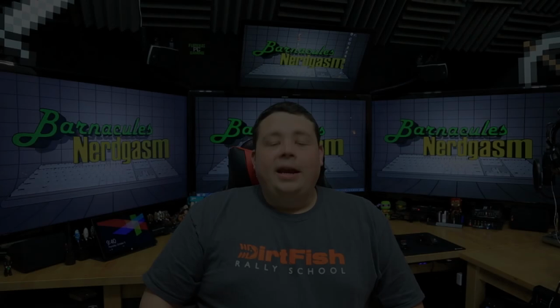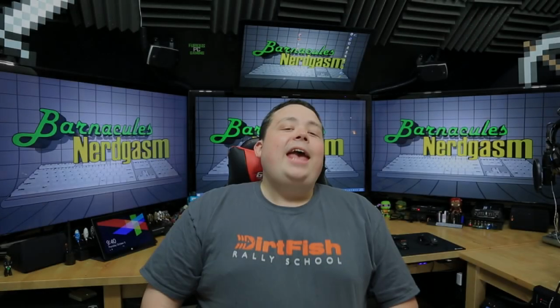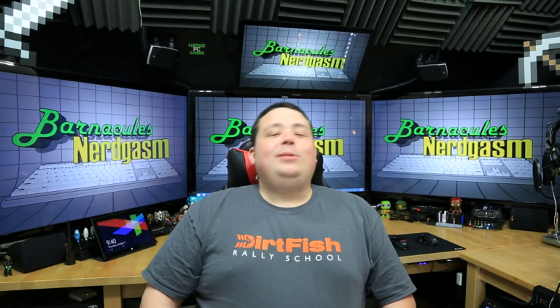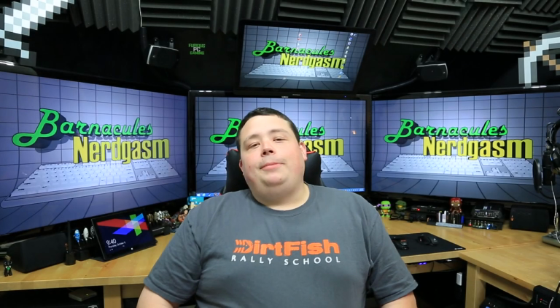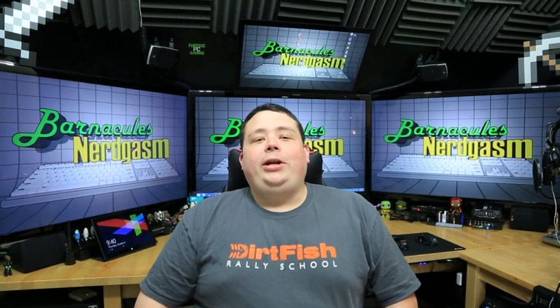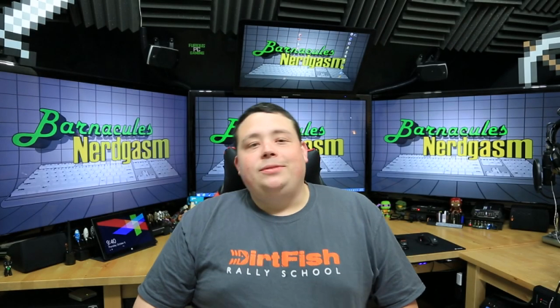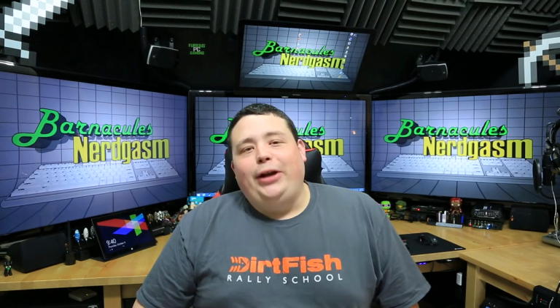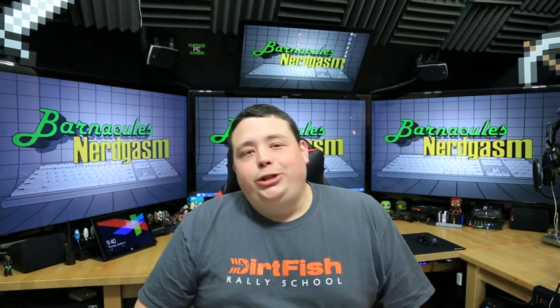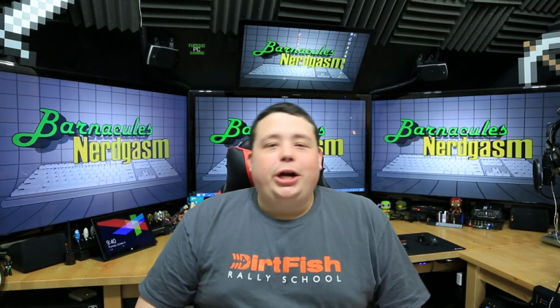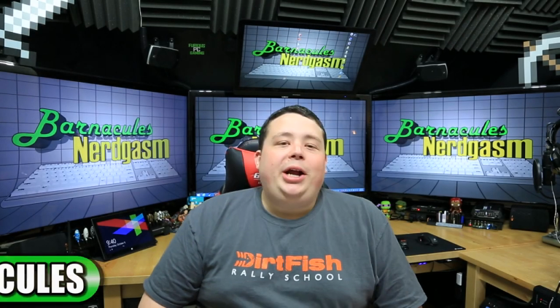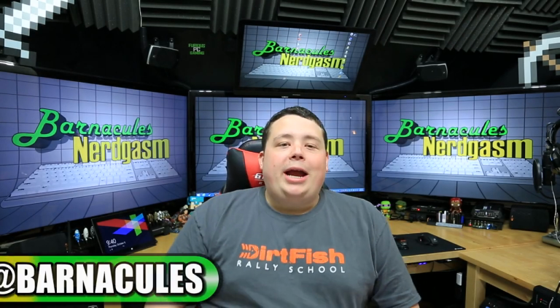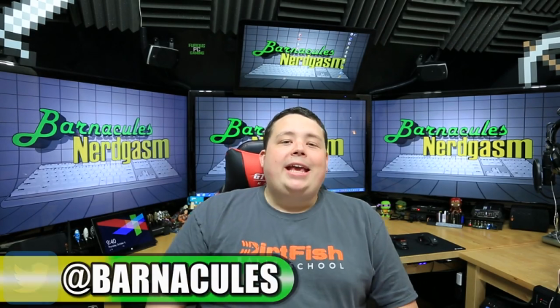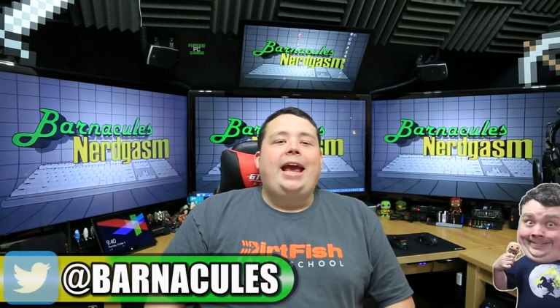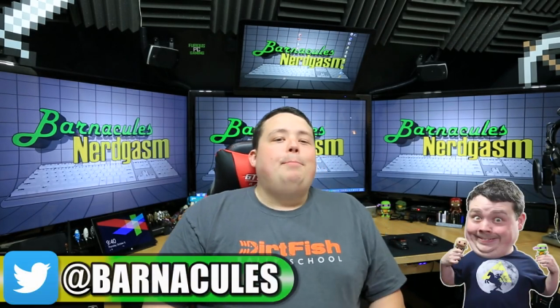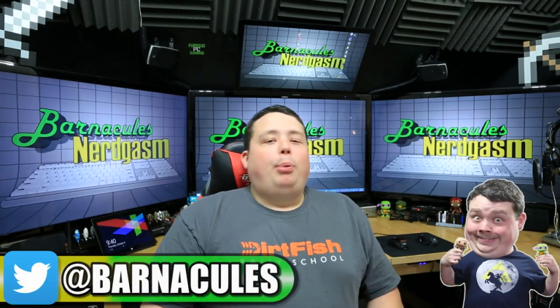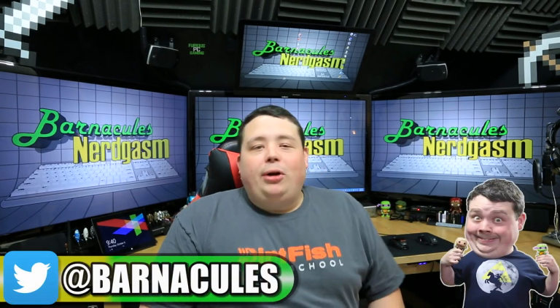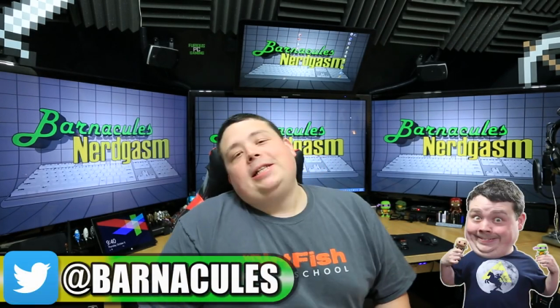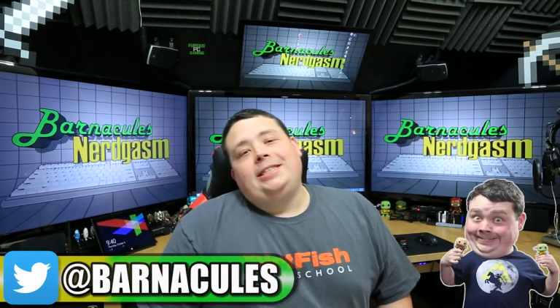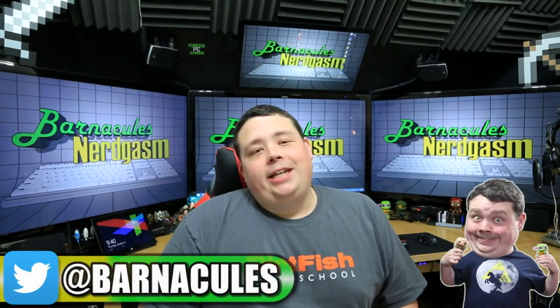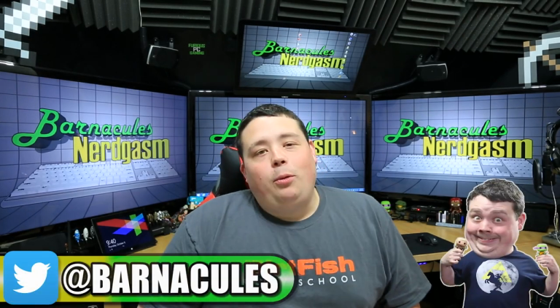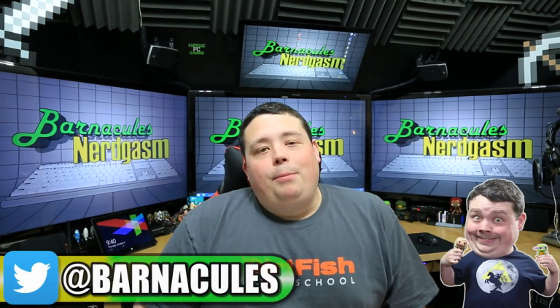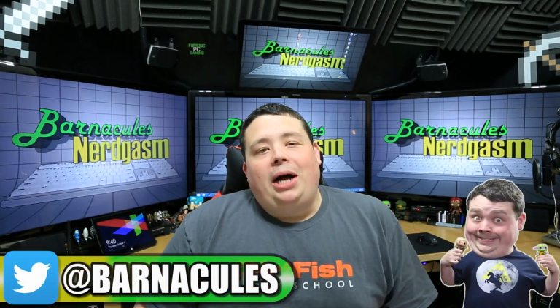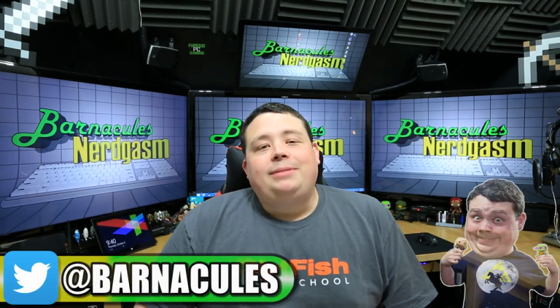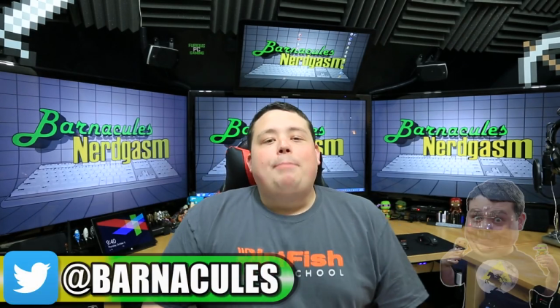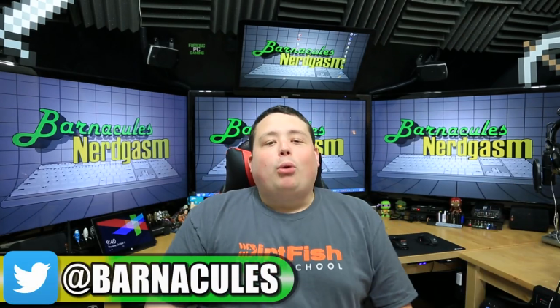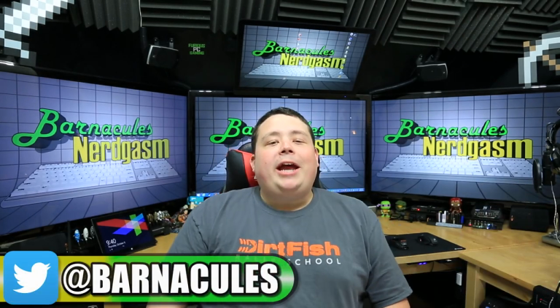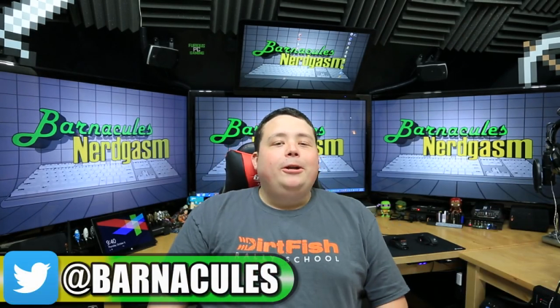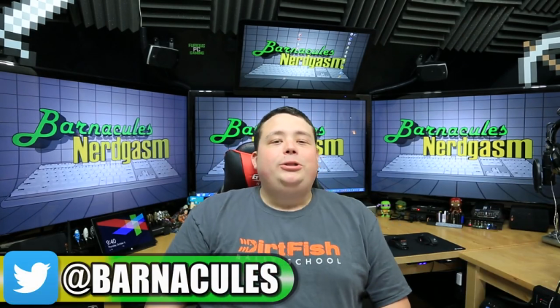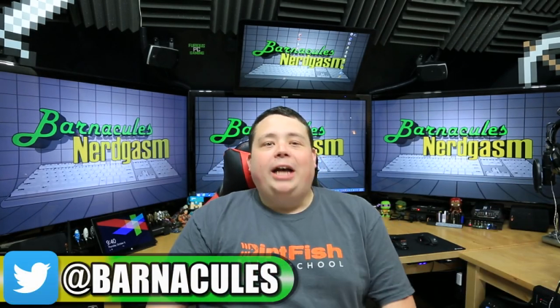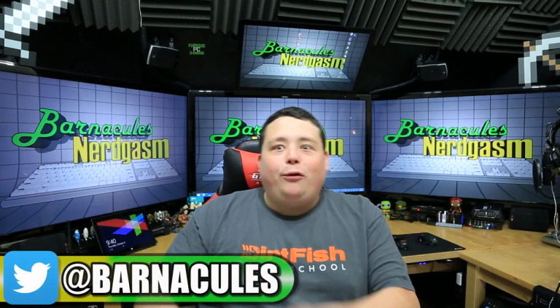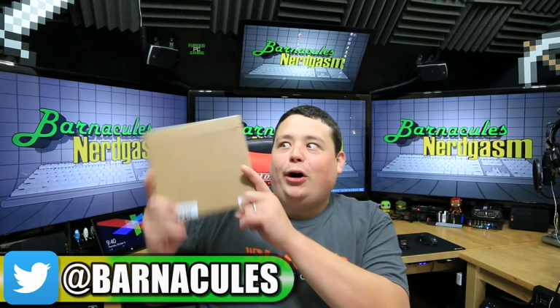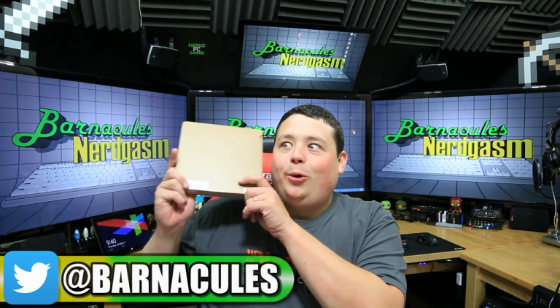Hey, what's up Nerdgasm fans. Jerry here, aka Barnacles, and today we're unboxing my brand new cell phone.